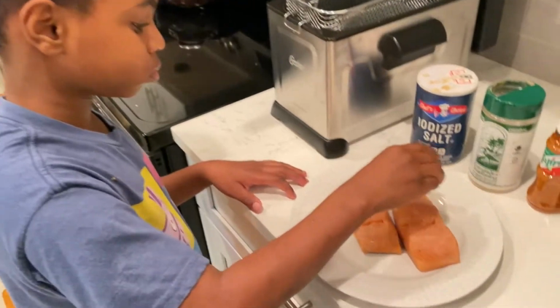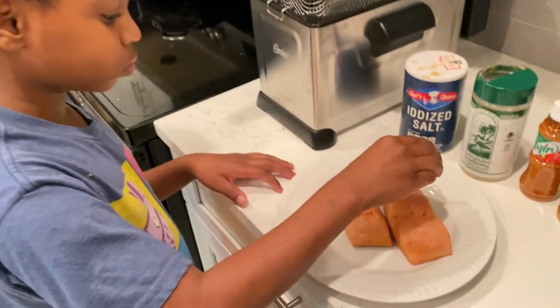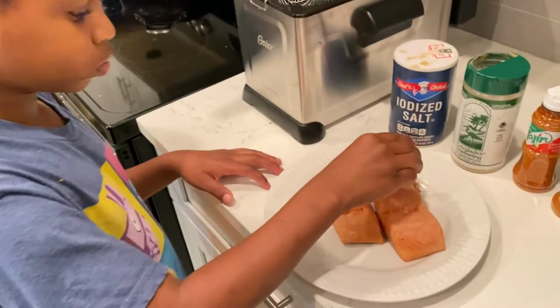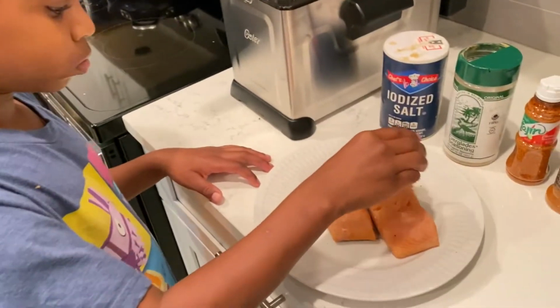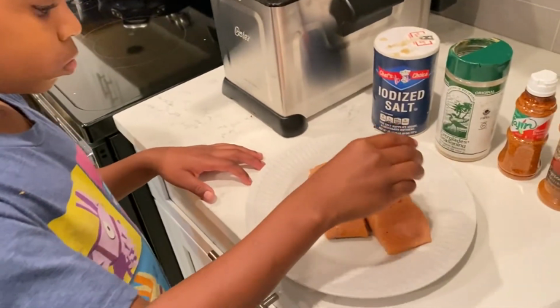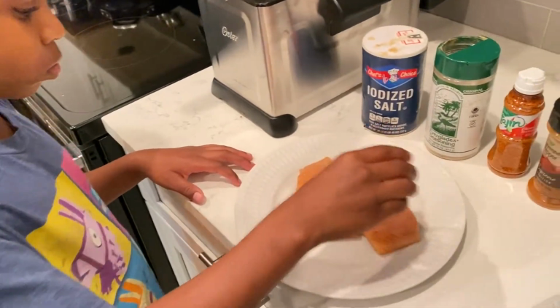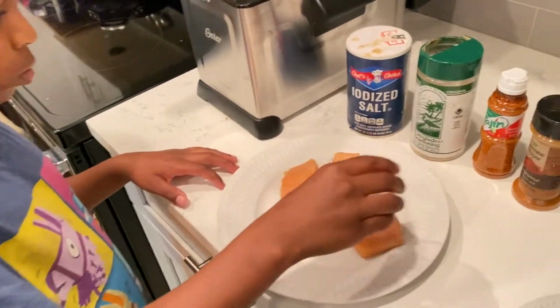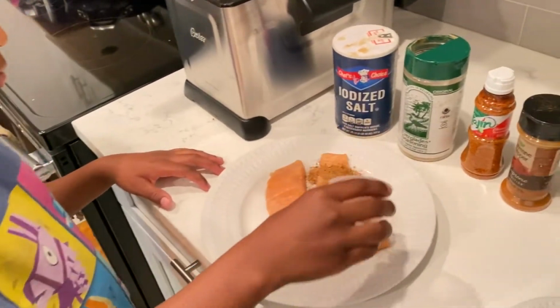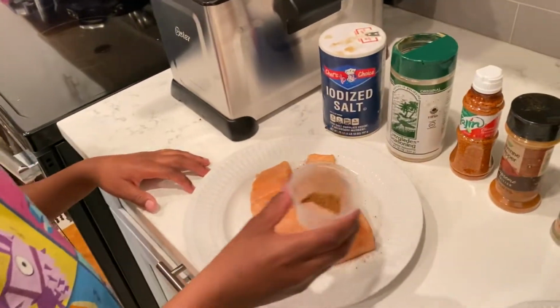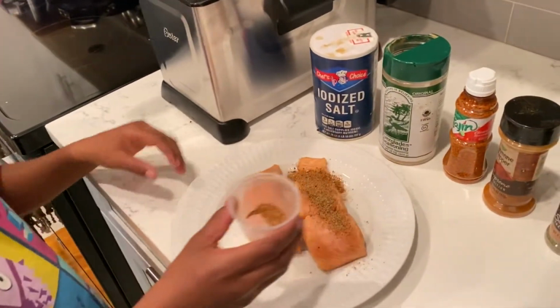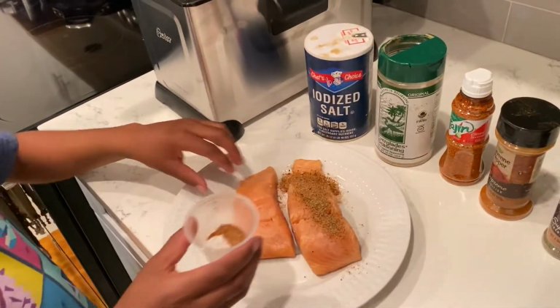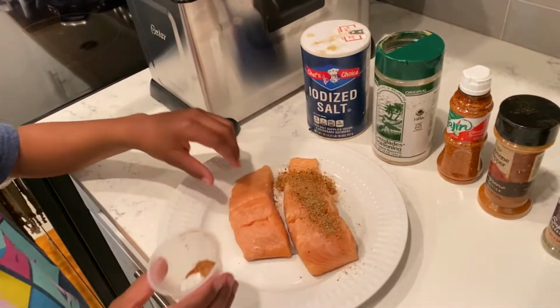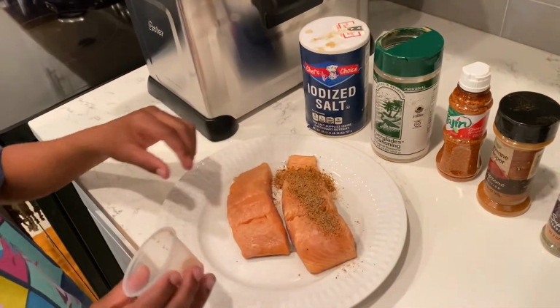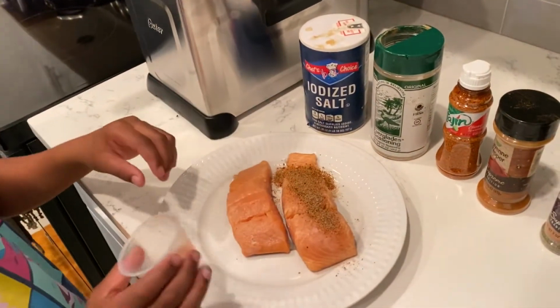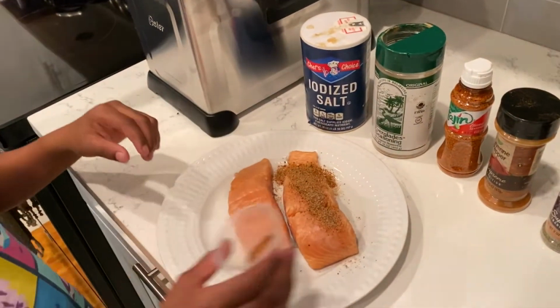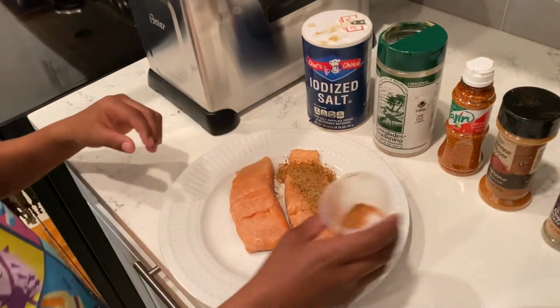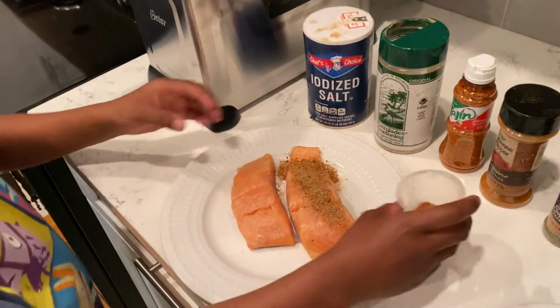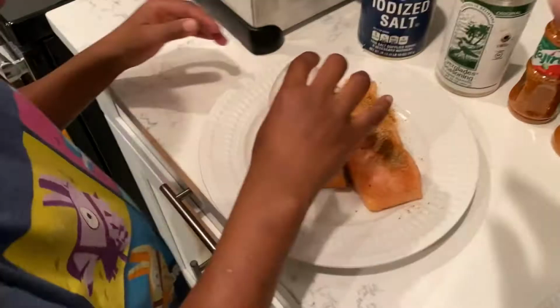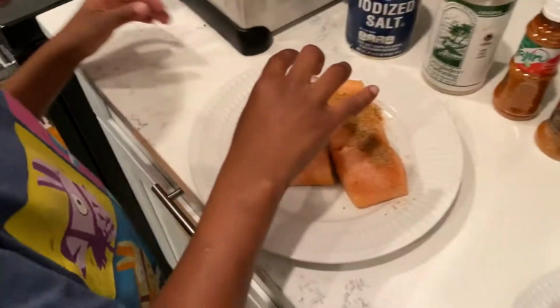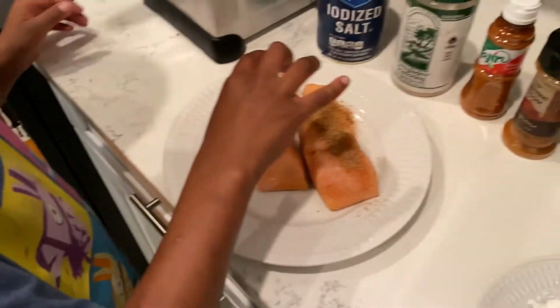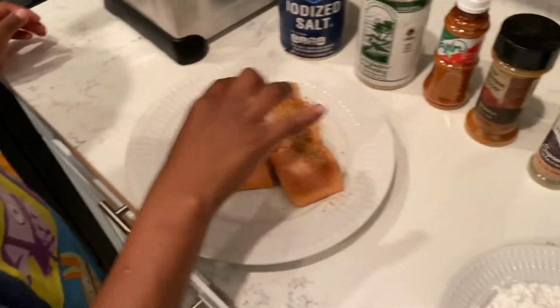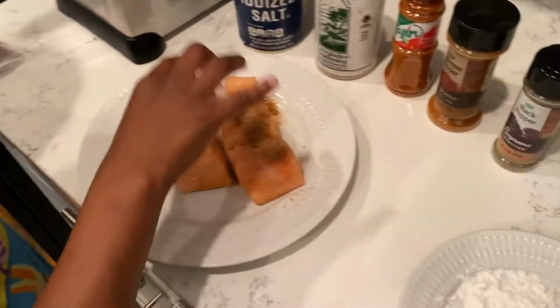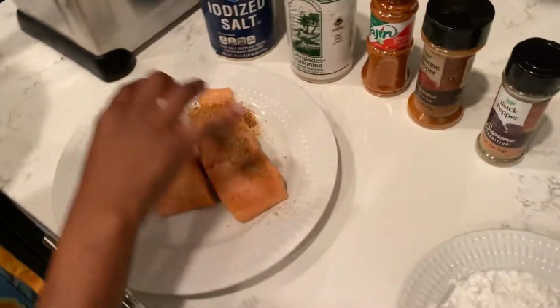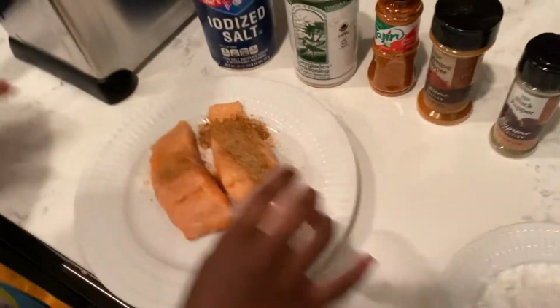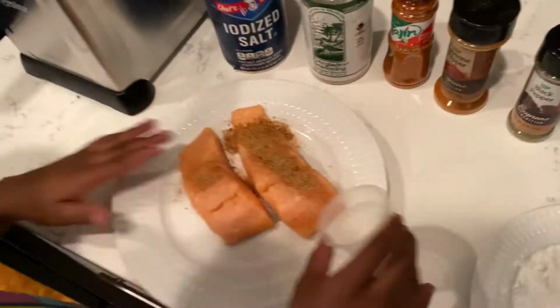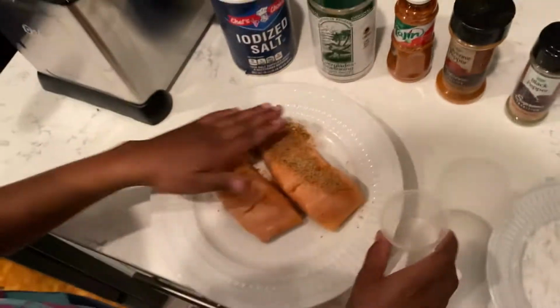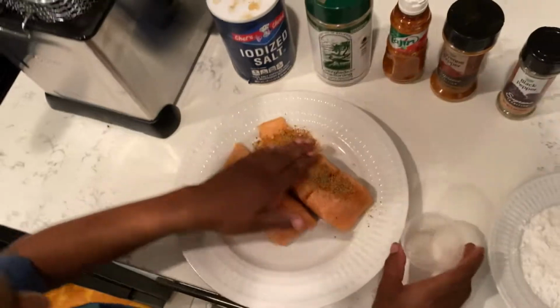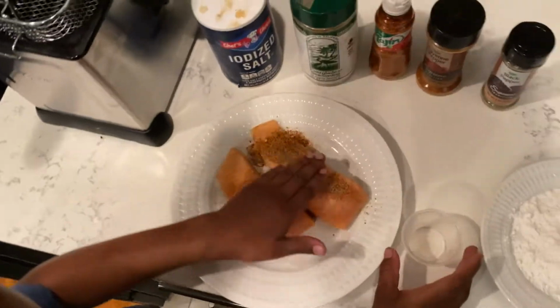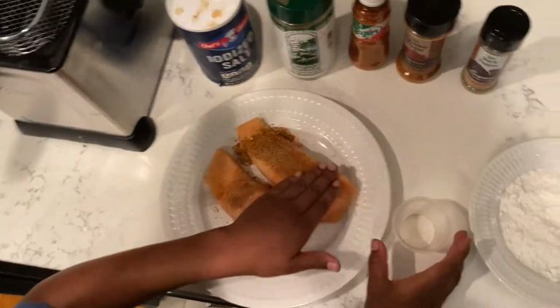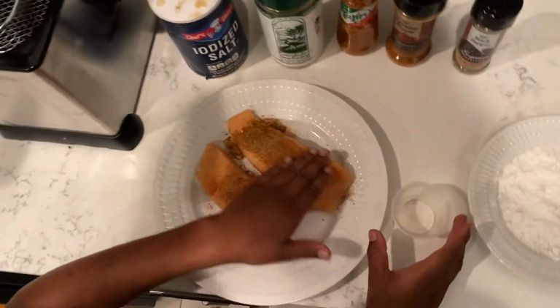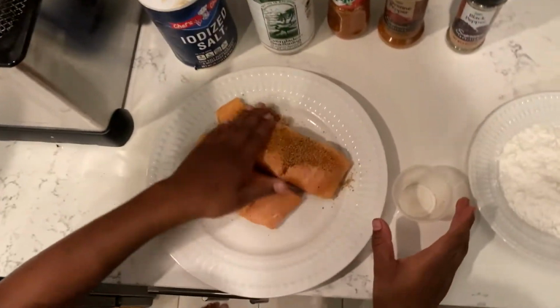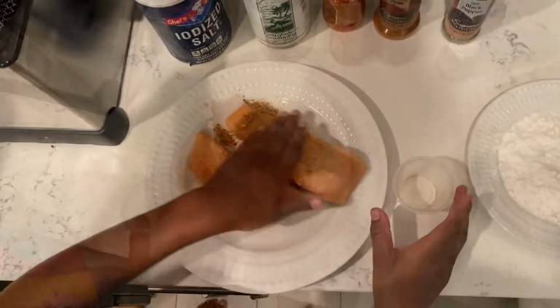What's up everybody, it's HandyKids. Today I'm going to be wrapping up a nice fried salmon dinner for Christmas Eve.